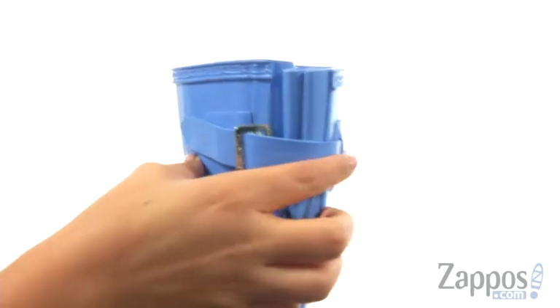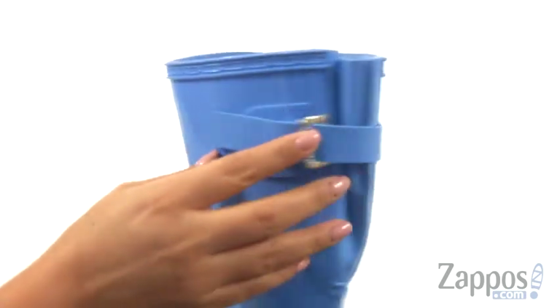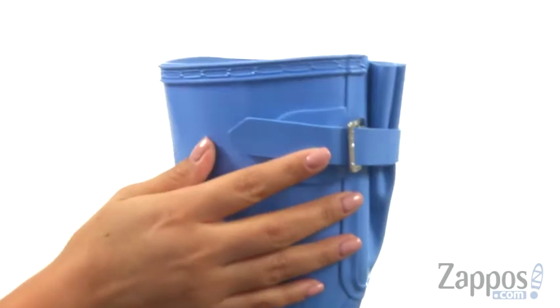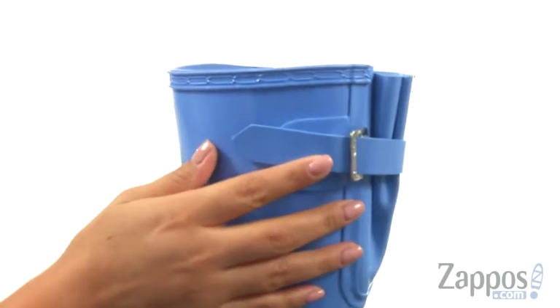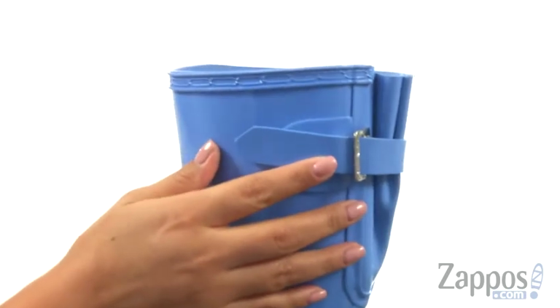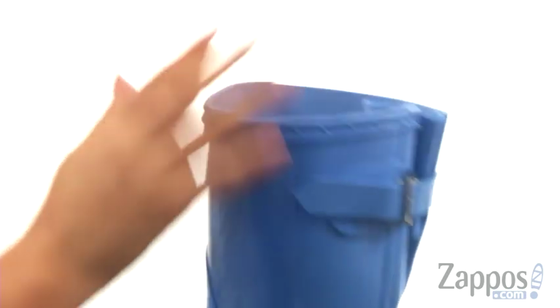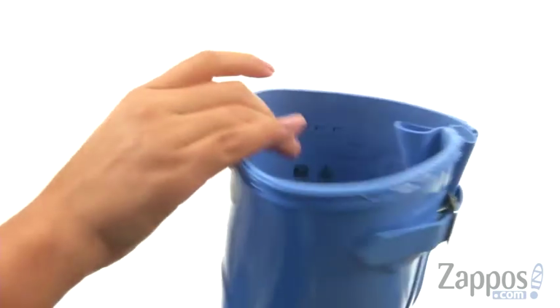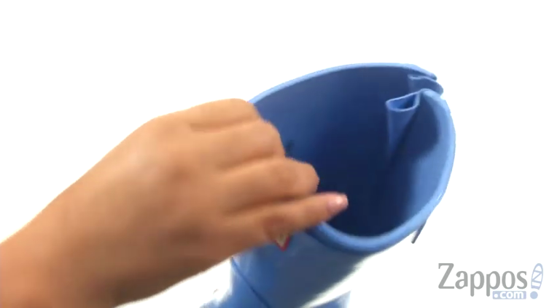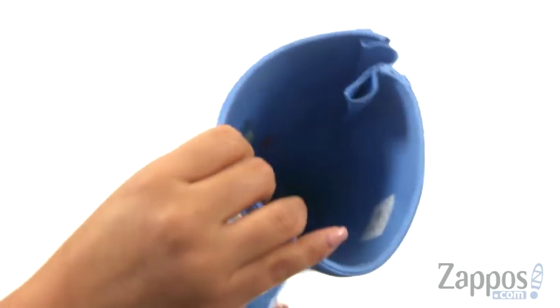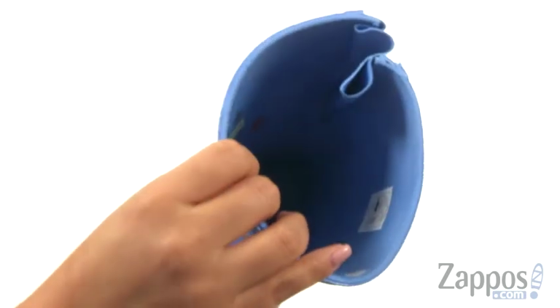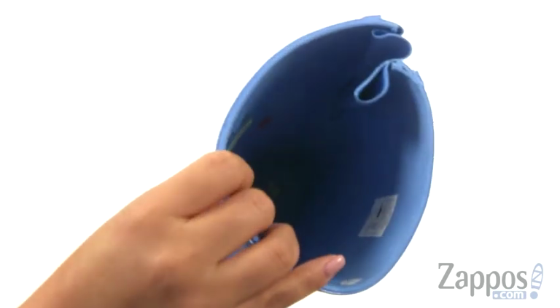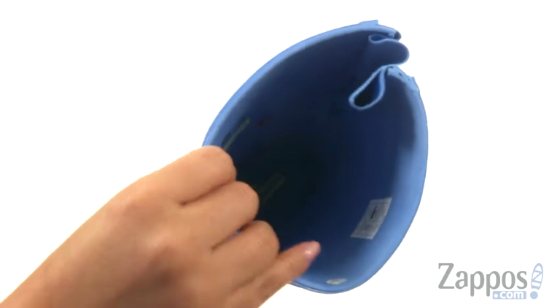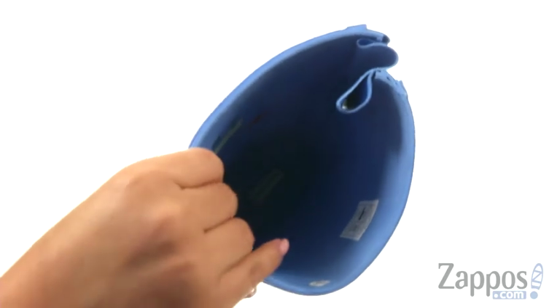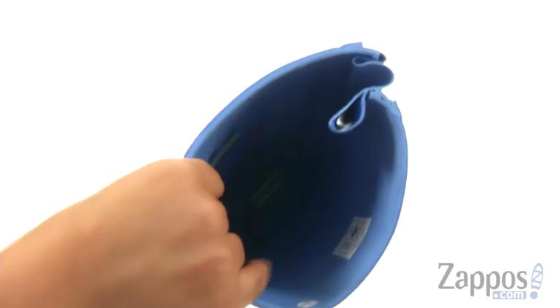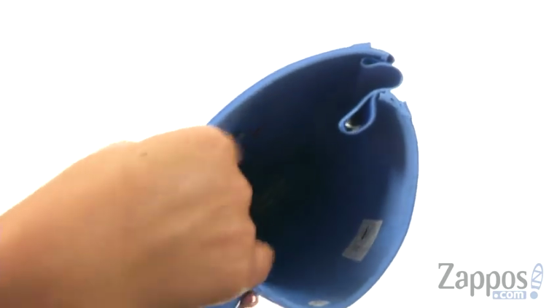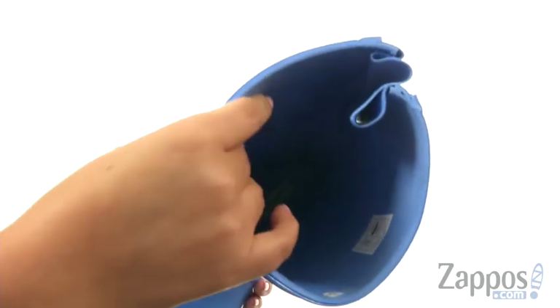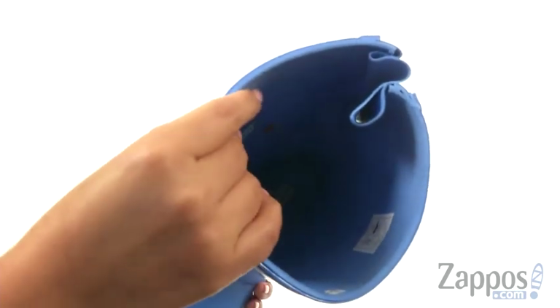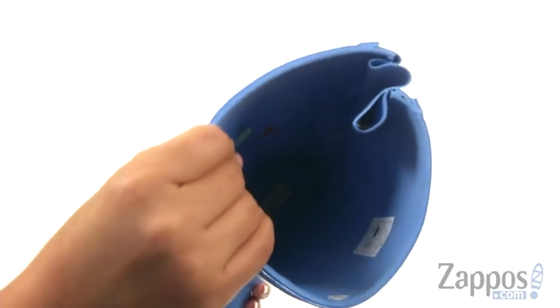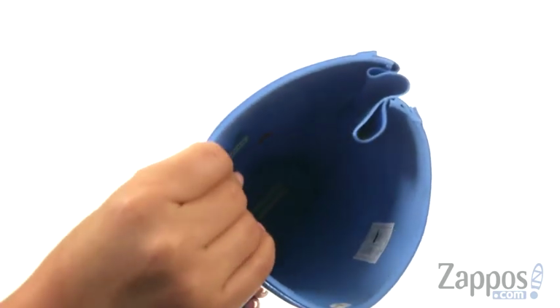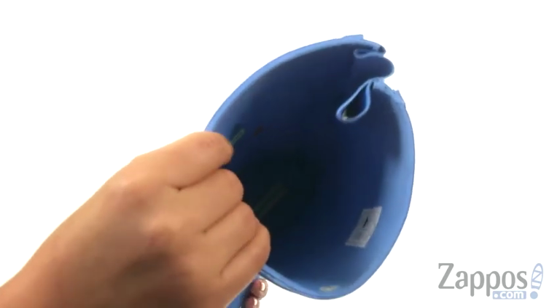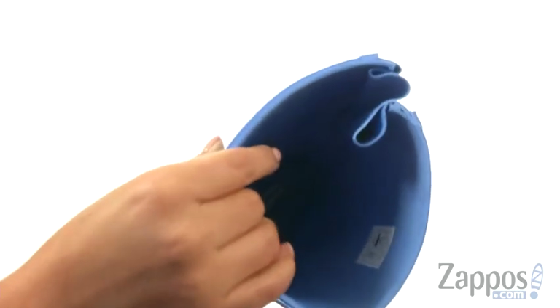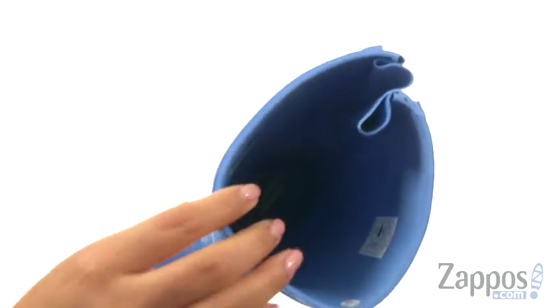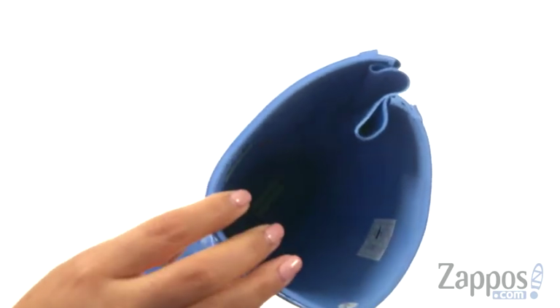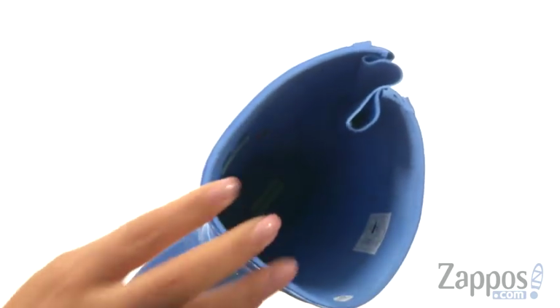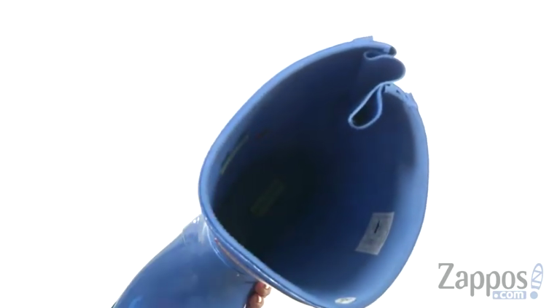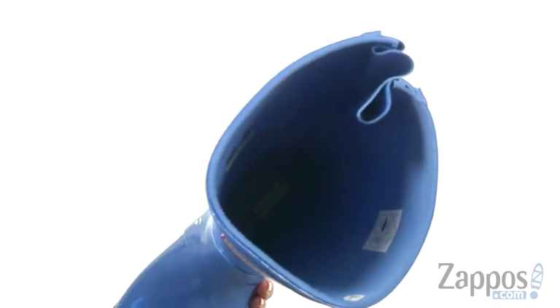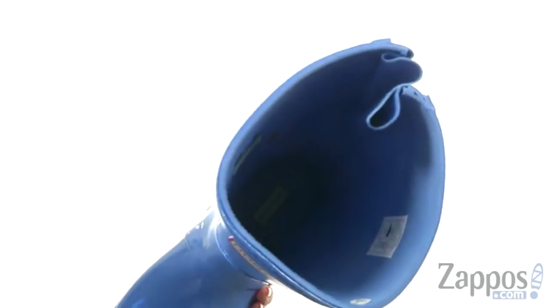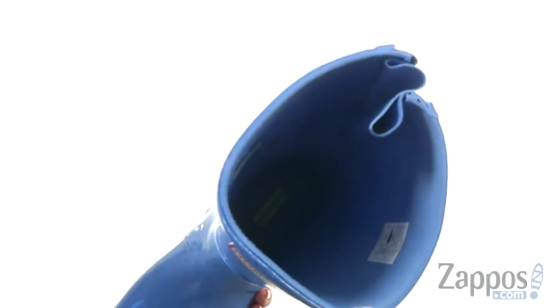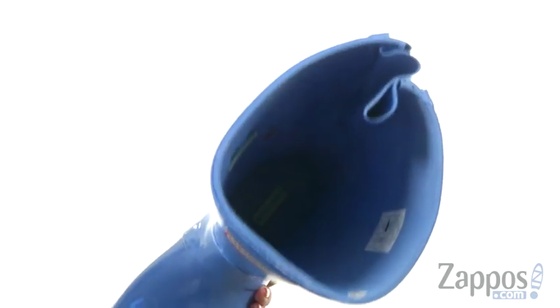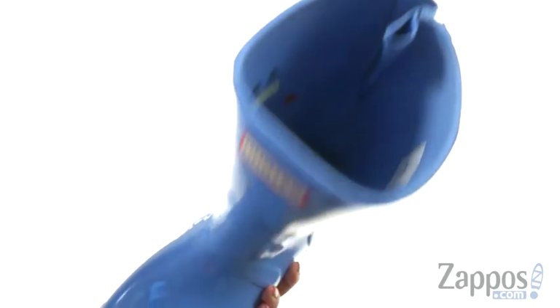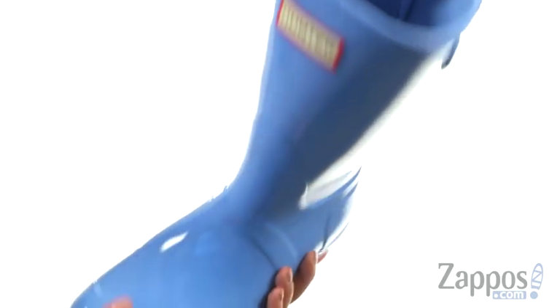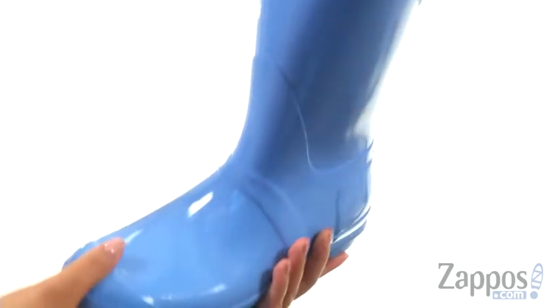On the inside, there's a quick-dry woven nylon lining with a cushioned footbed to provide comfort and support.